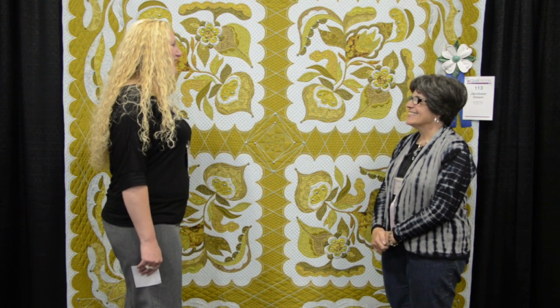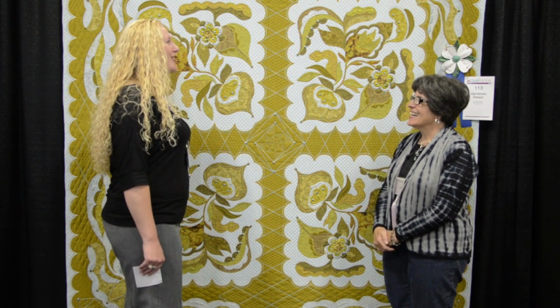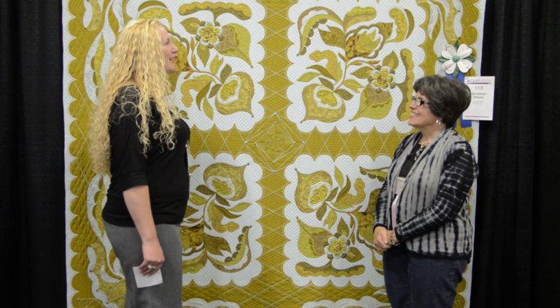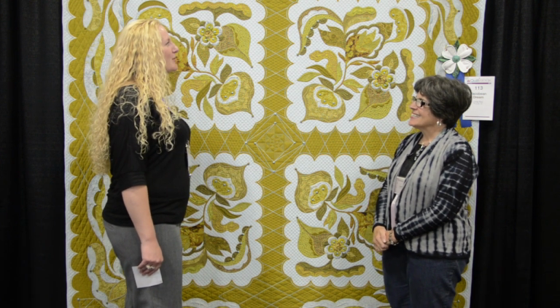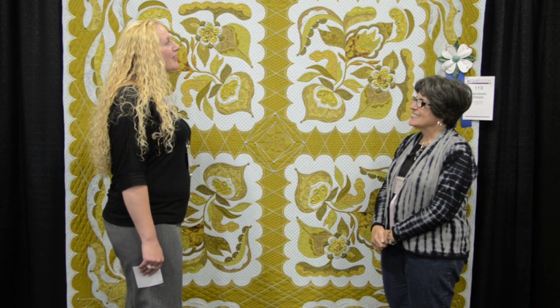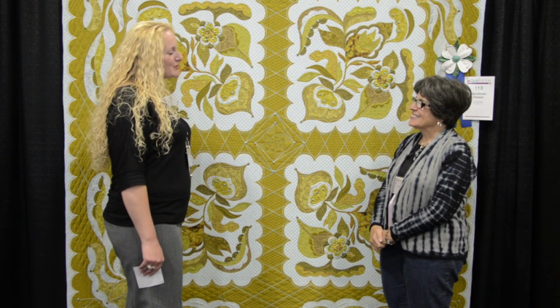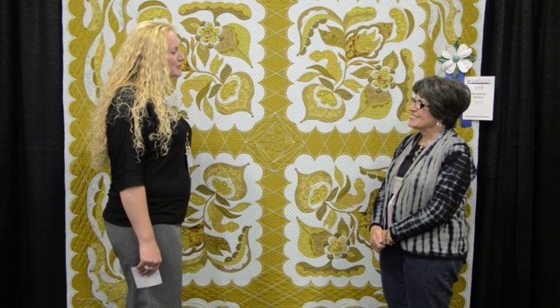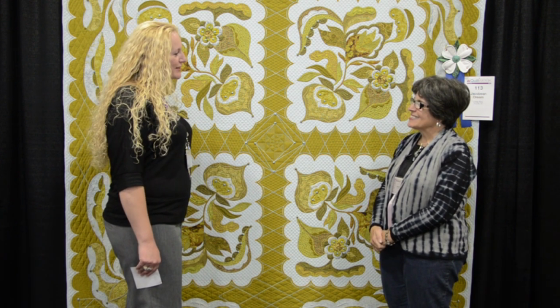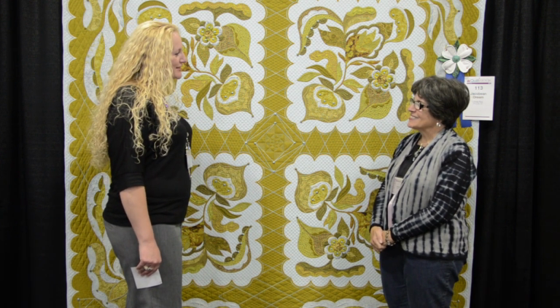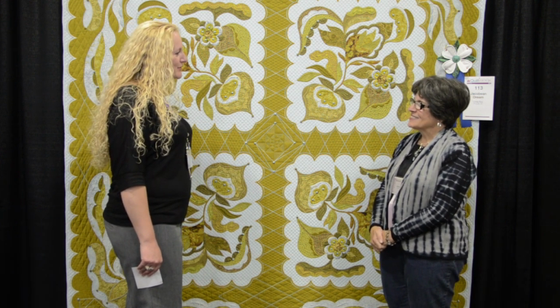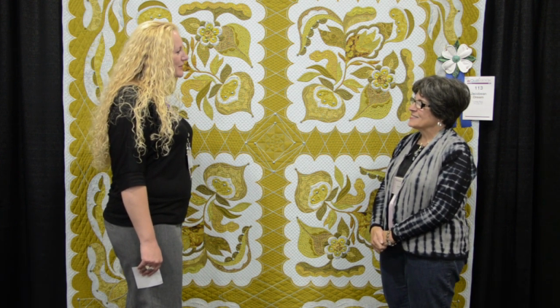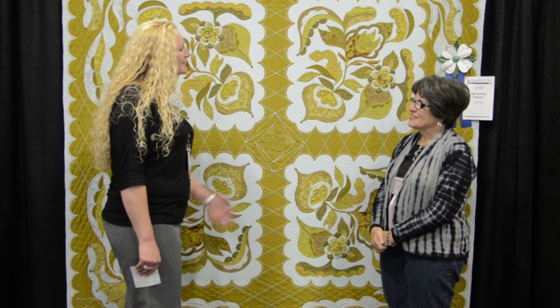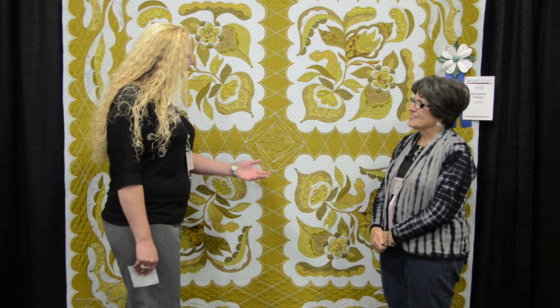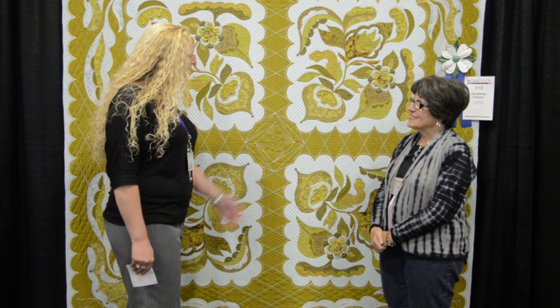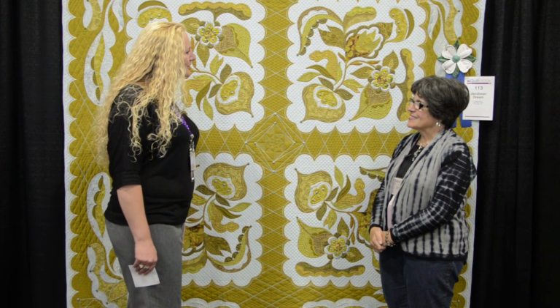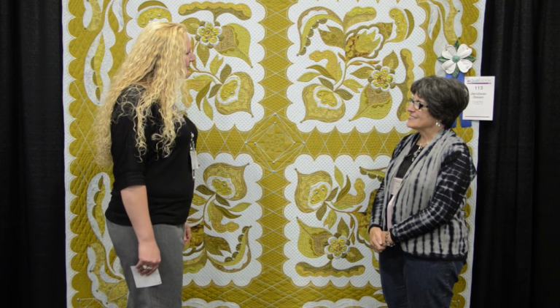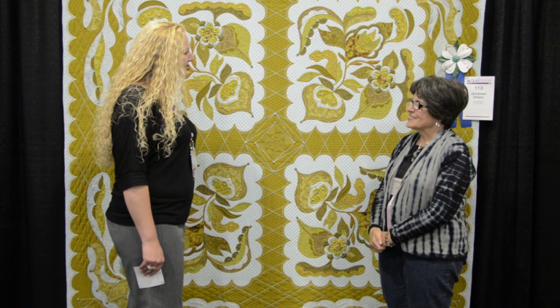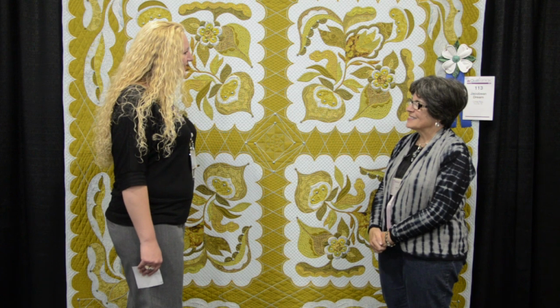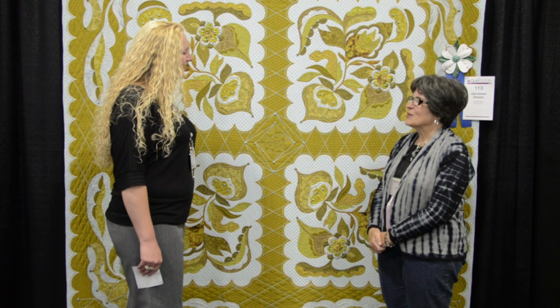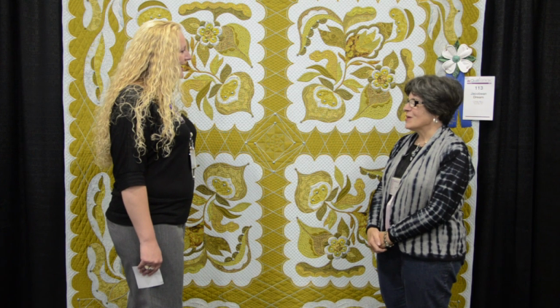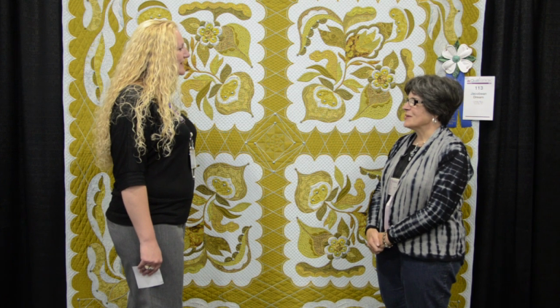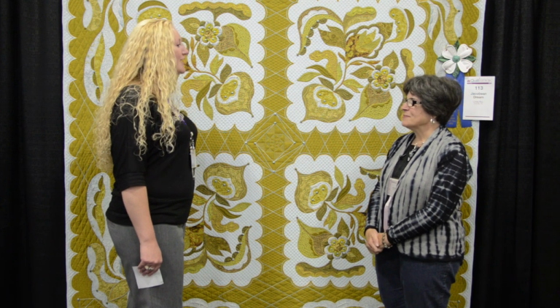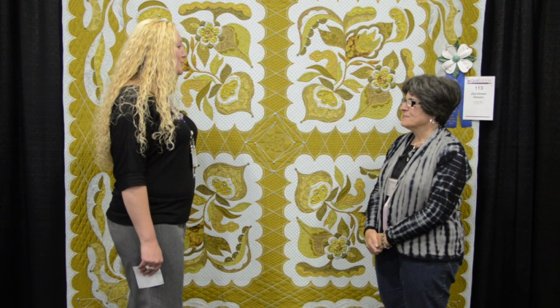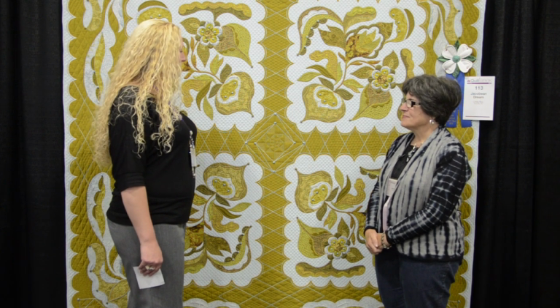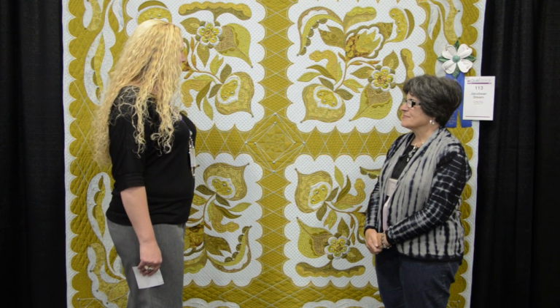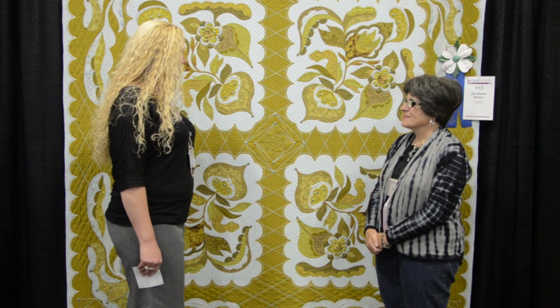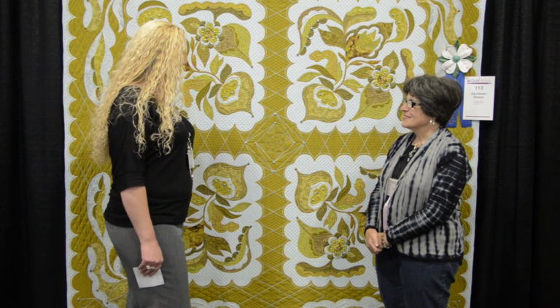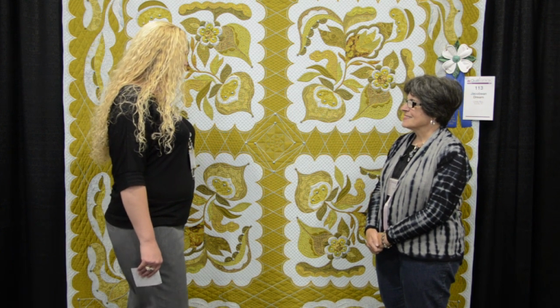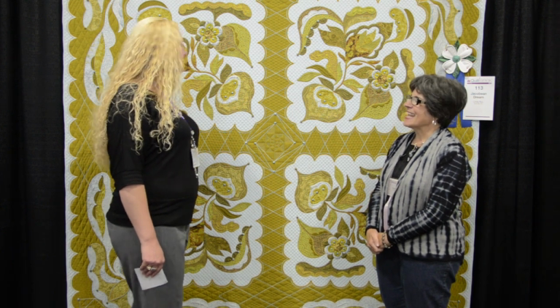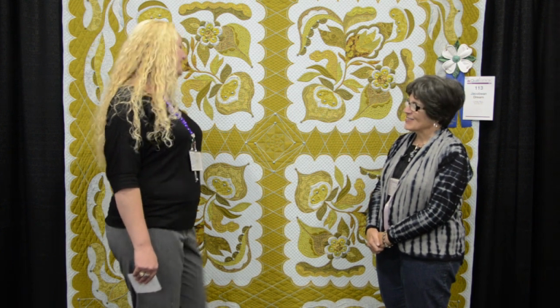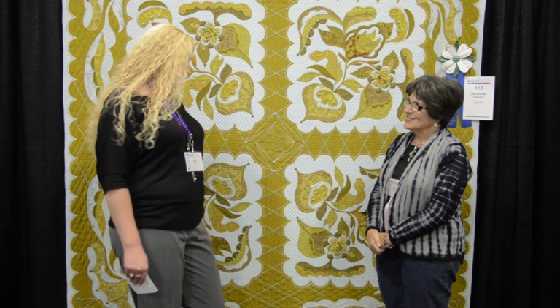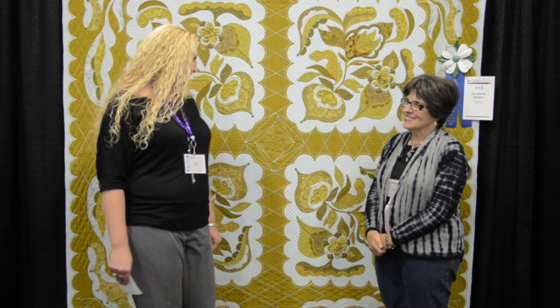Well, I thank you for sharing this quilt with us and for talking with us today. You're welcome. And we'll see you very soon. Thank you.